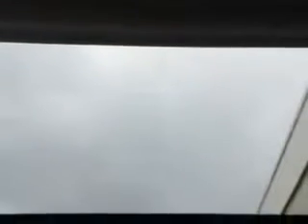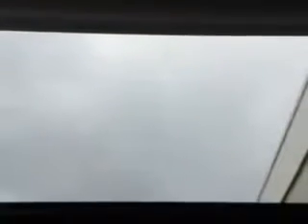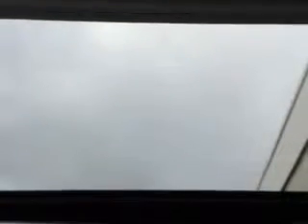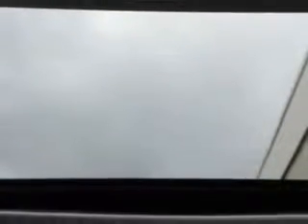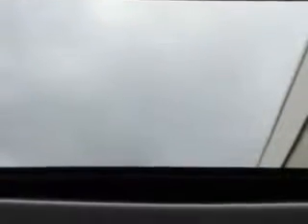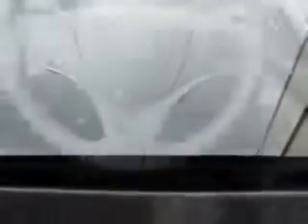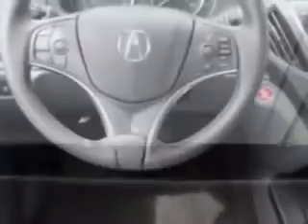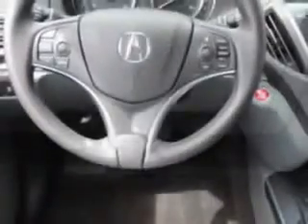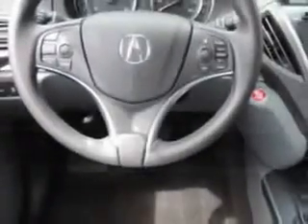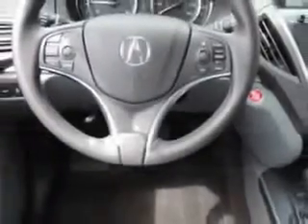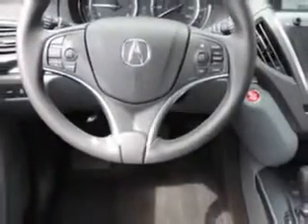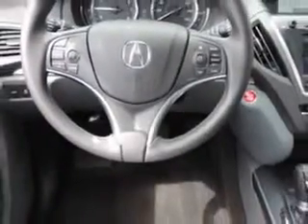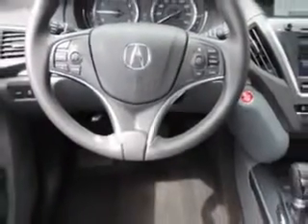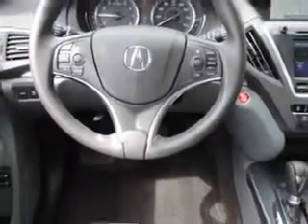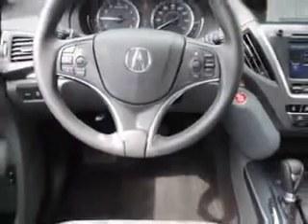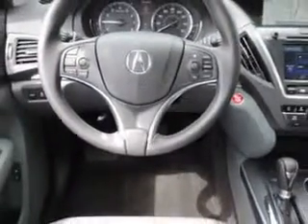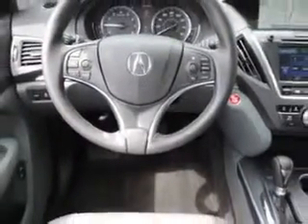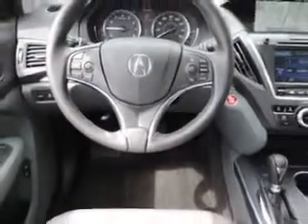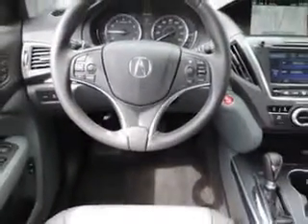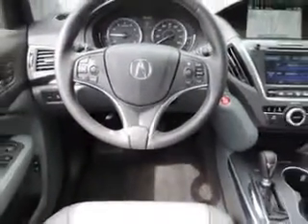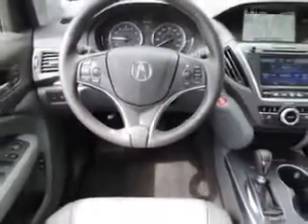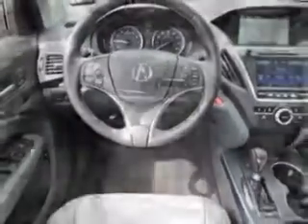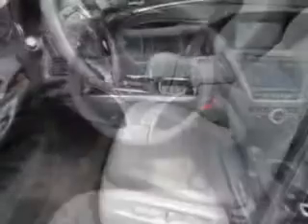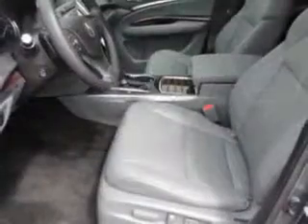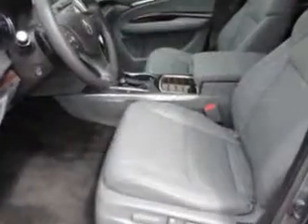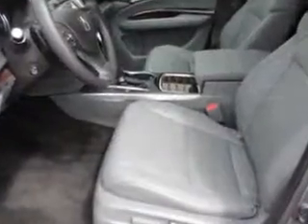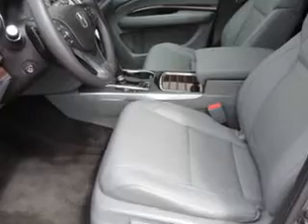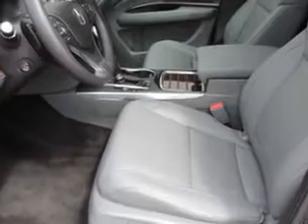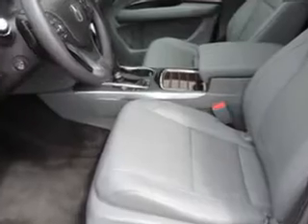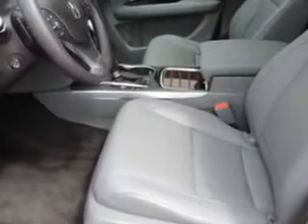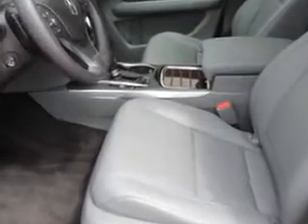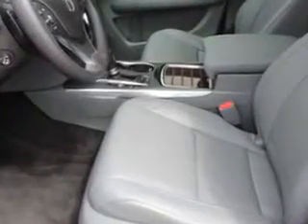Enjoy the drive, feel safe, and have peace of mind in this 2014 Acura MDX. See us at Woodfield Acura today.